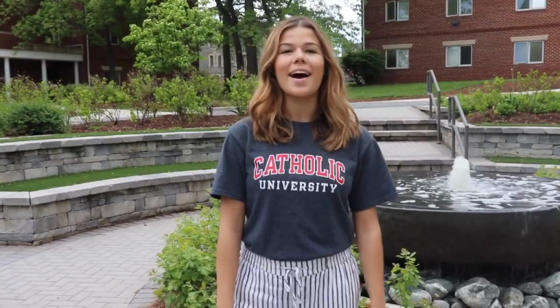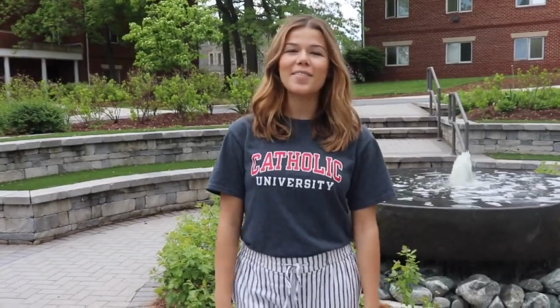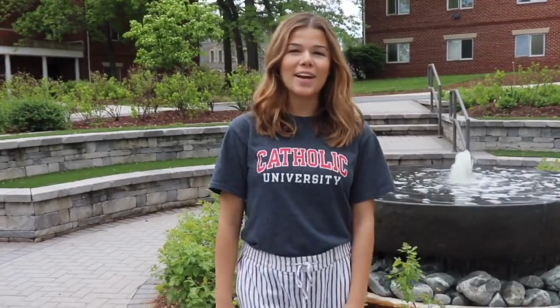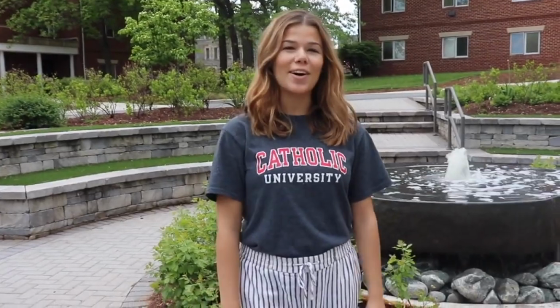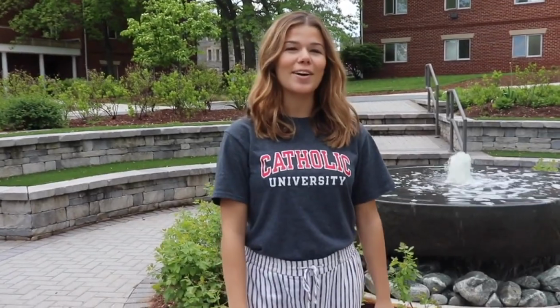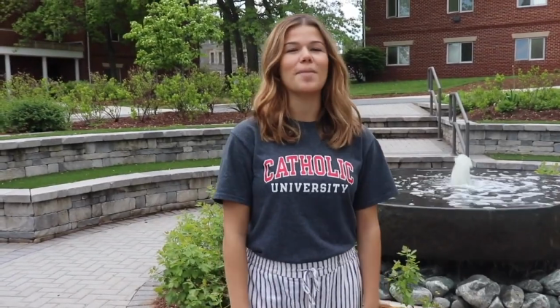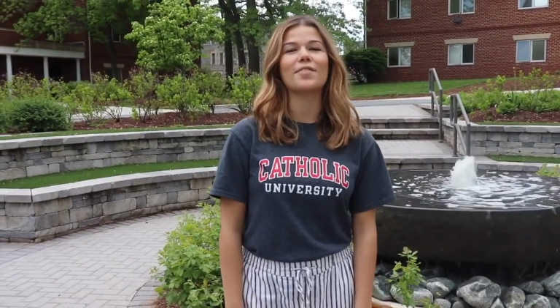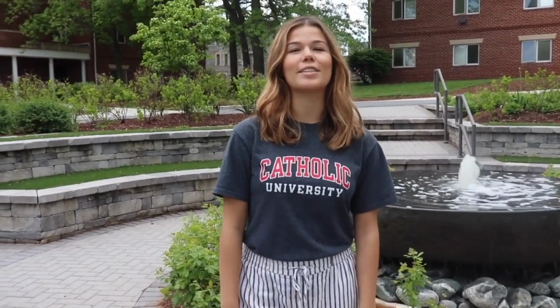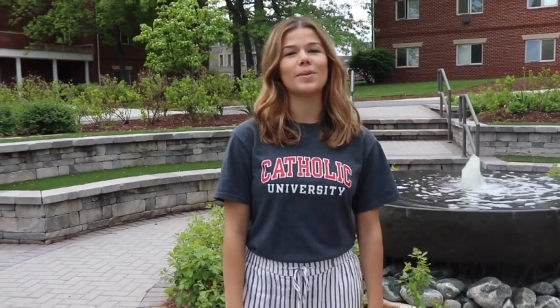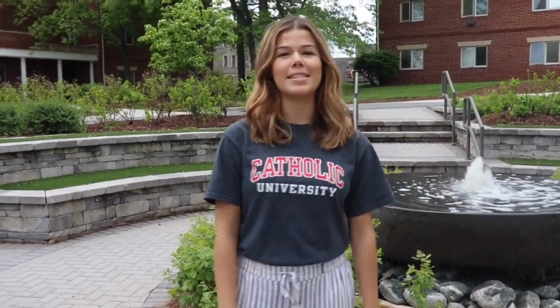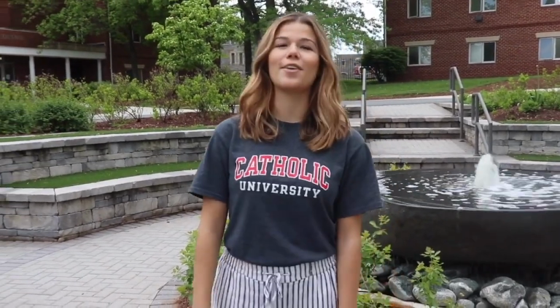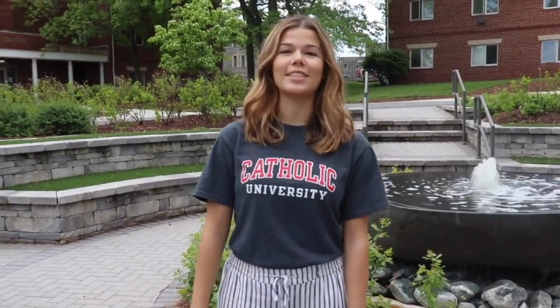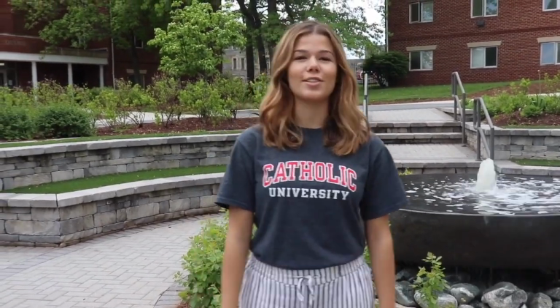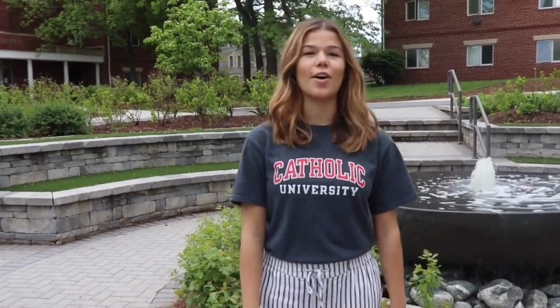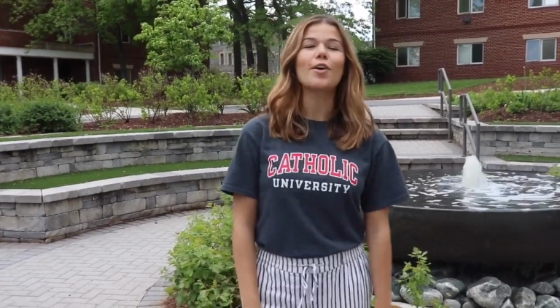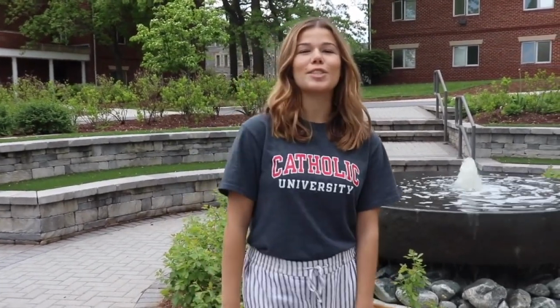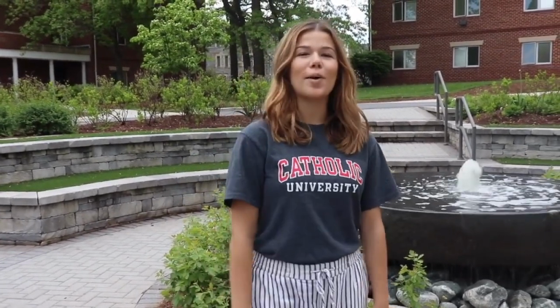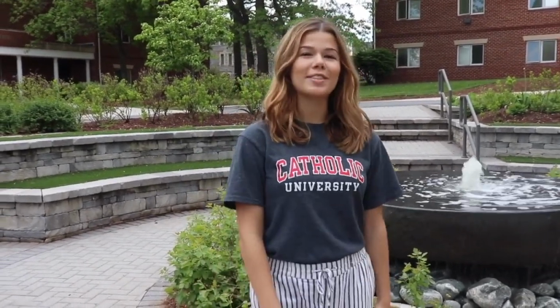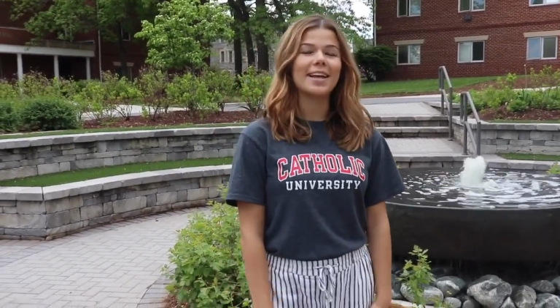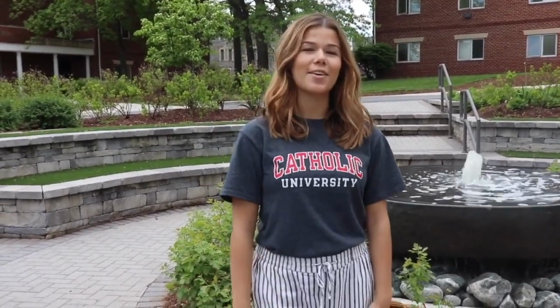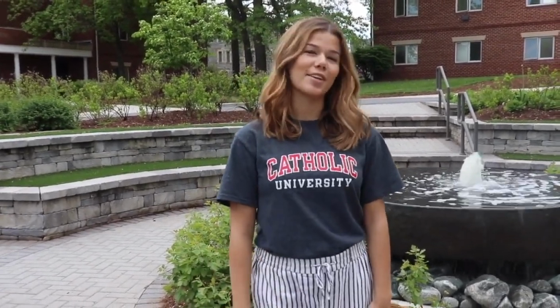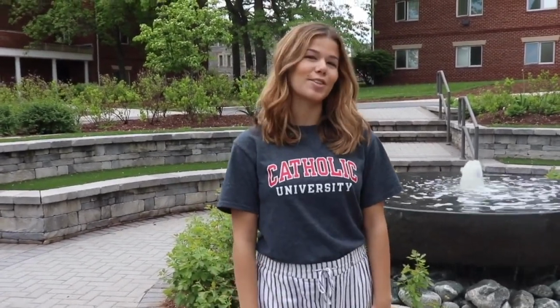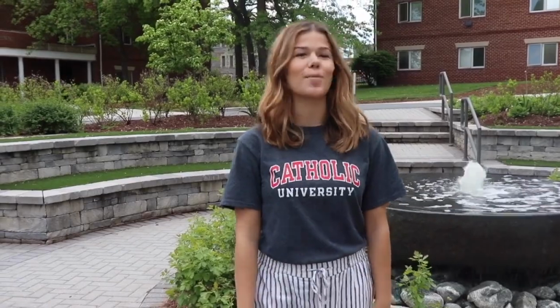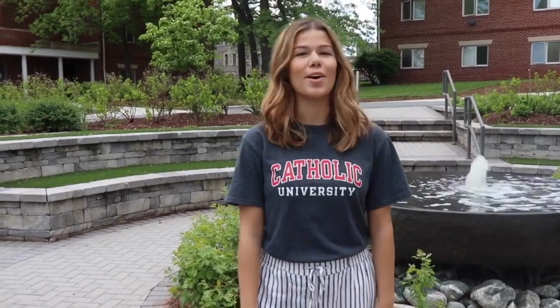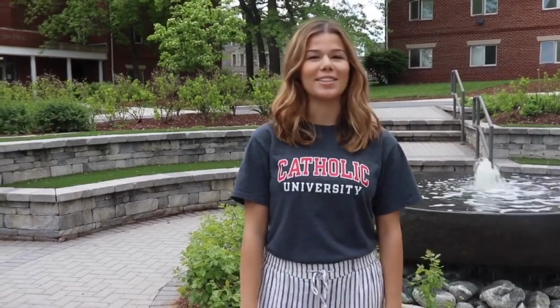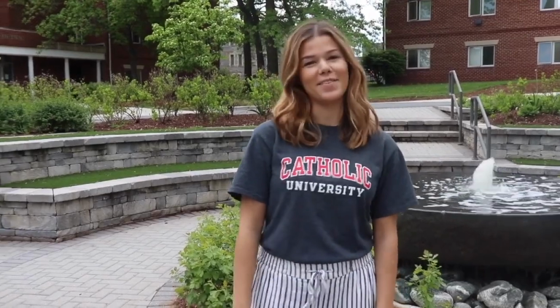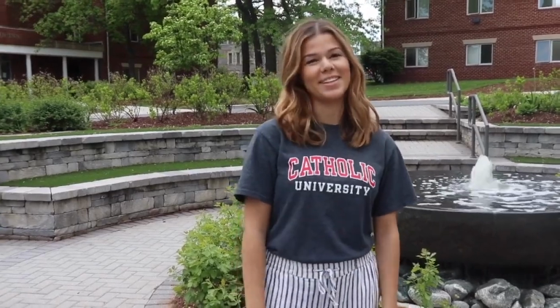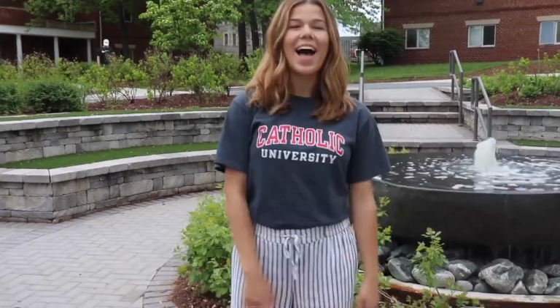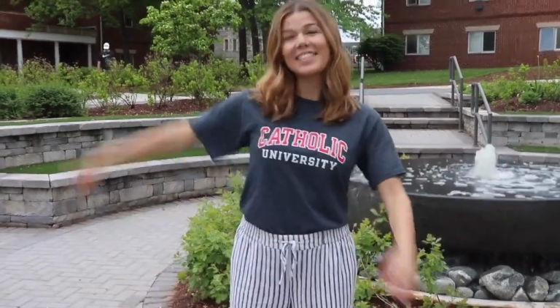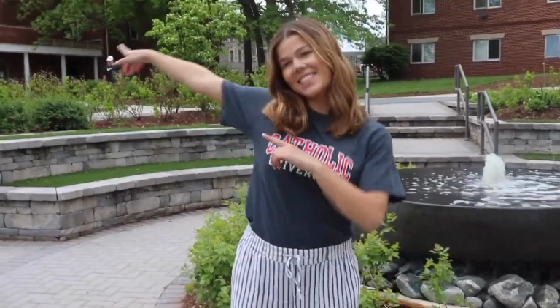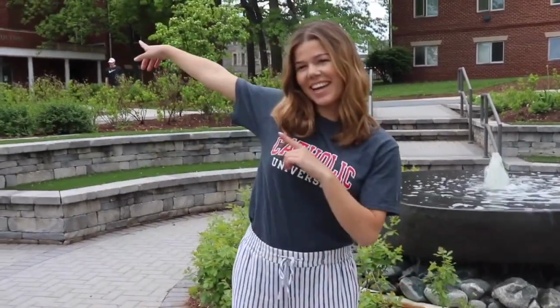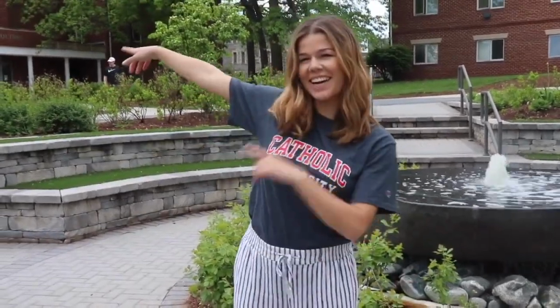I live in Englehard, a modified suite-style residence hall, which is a part of Centennial Village, or what we call CV. Let's go check it out.